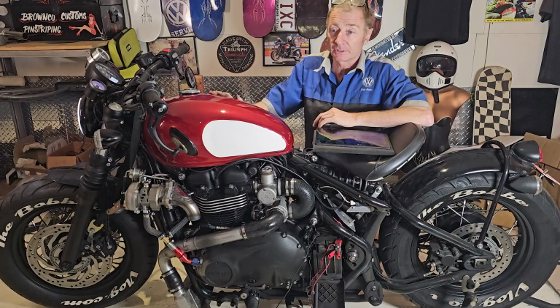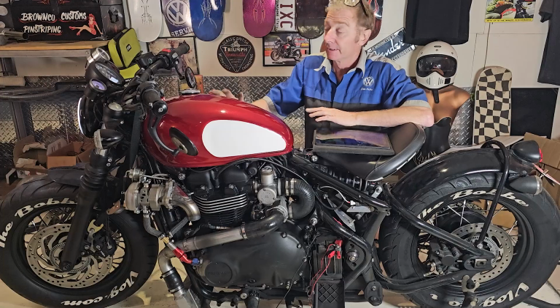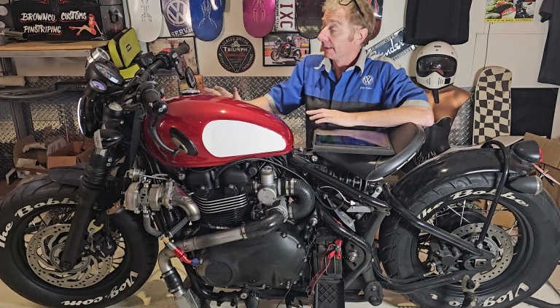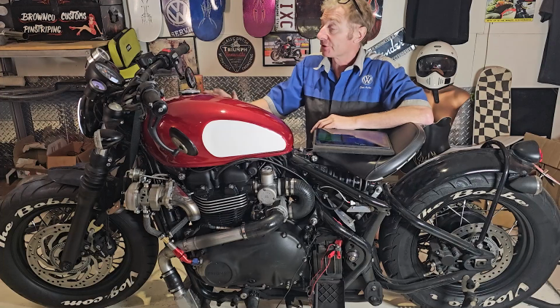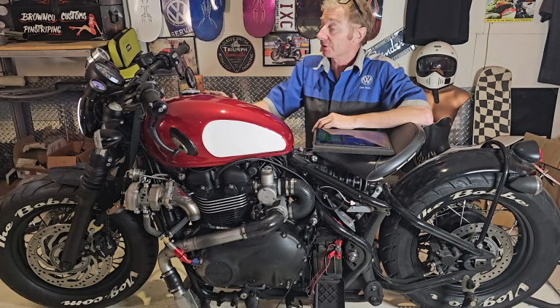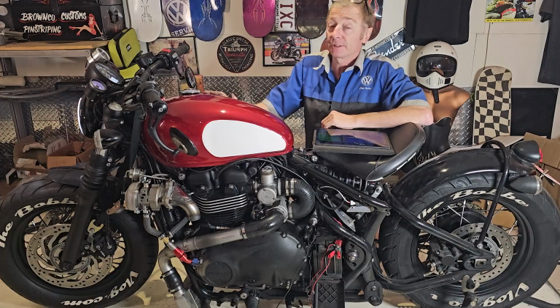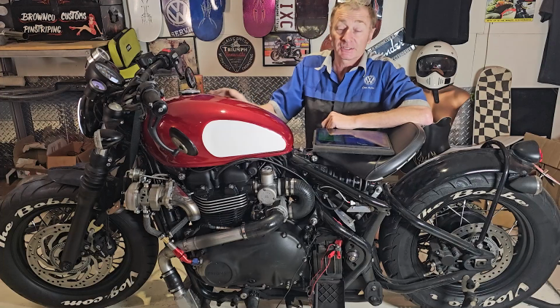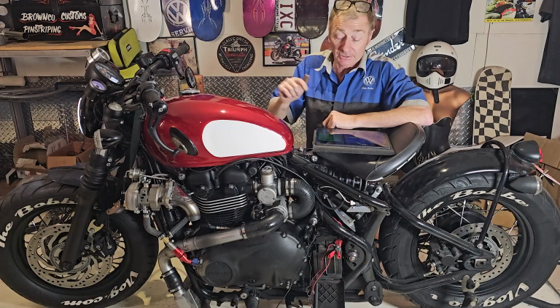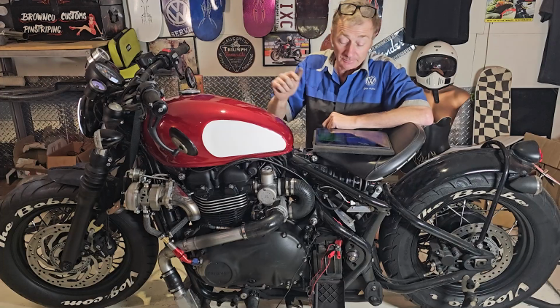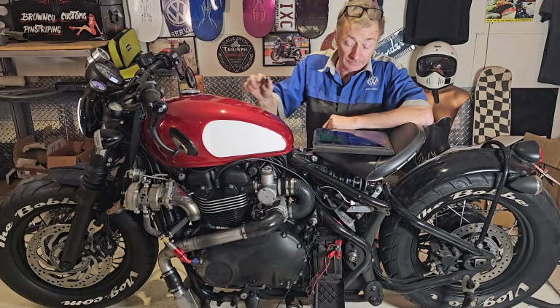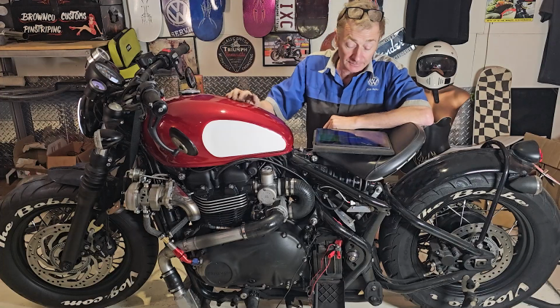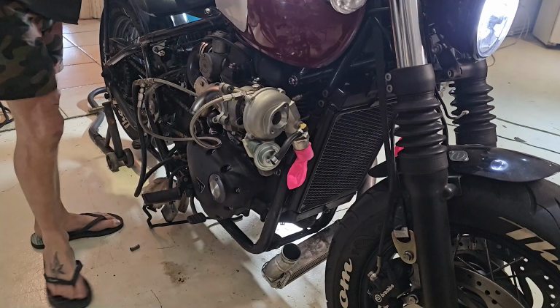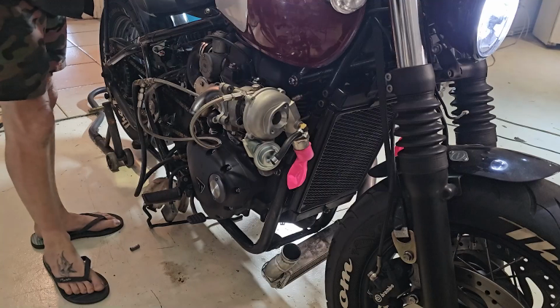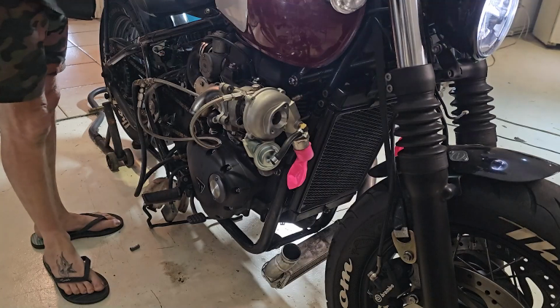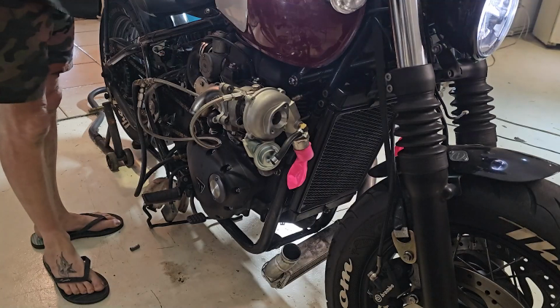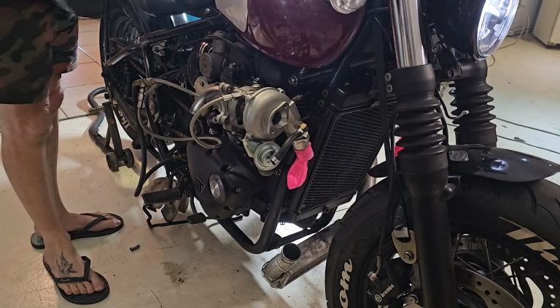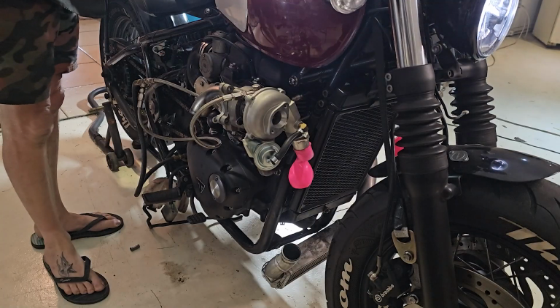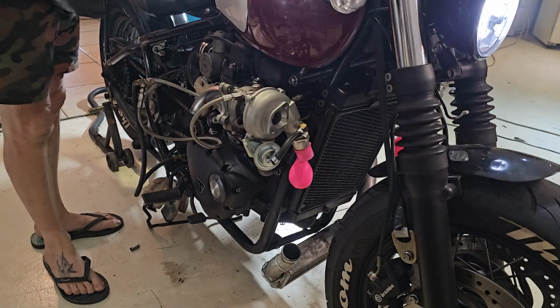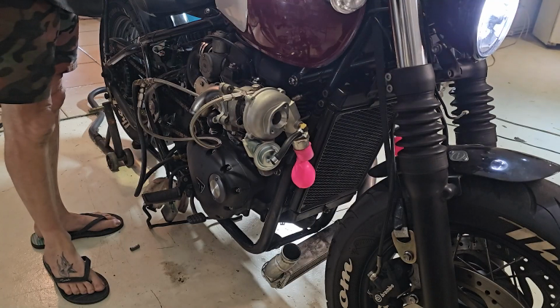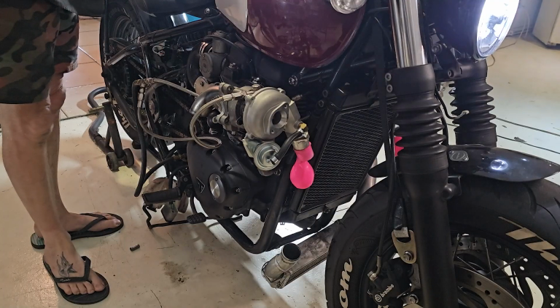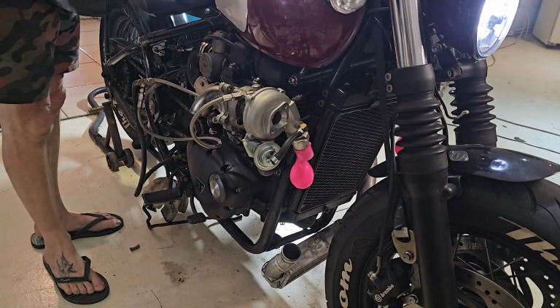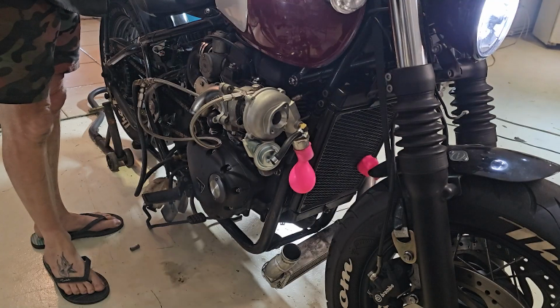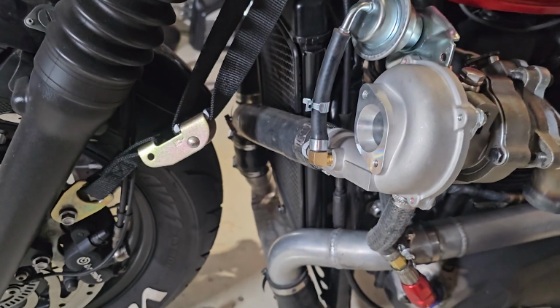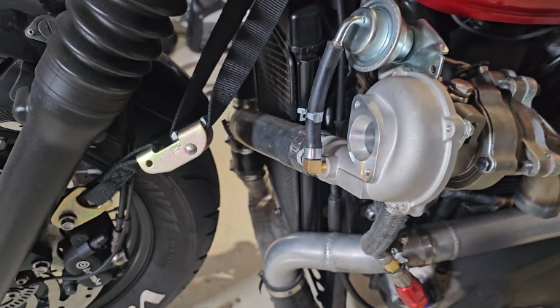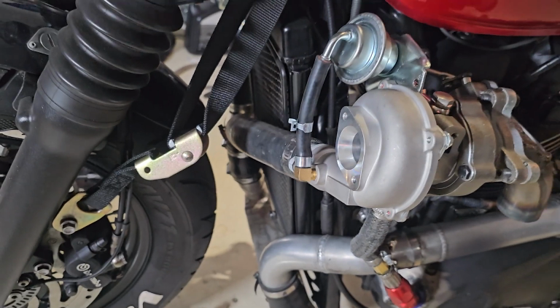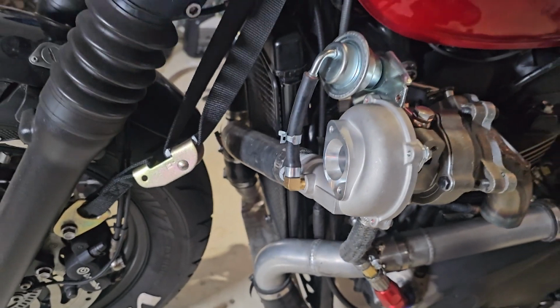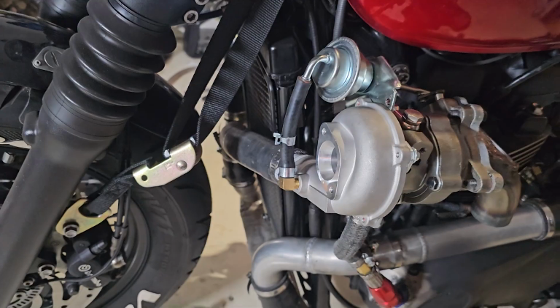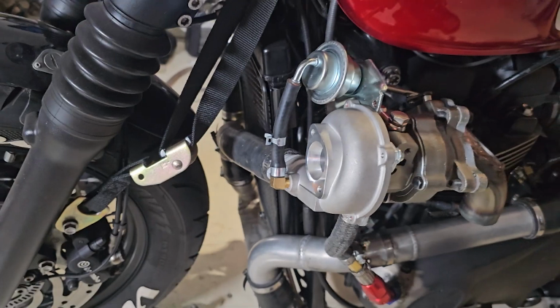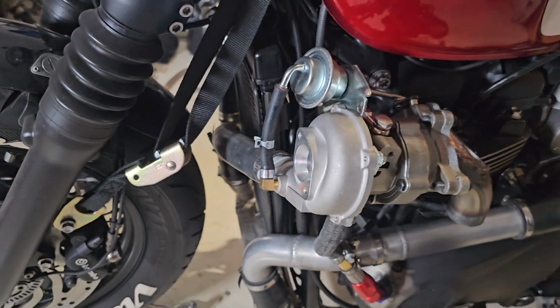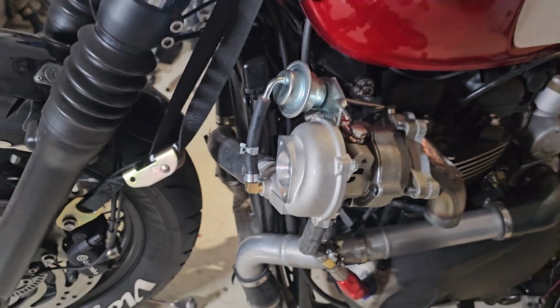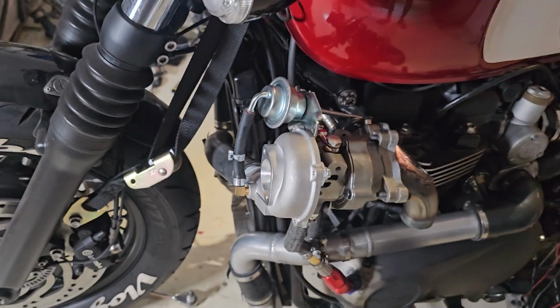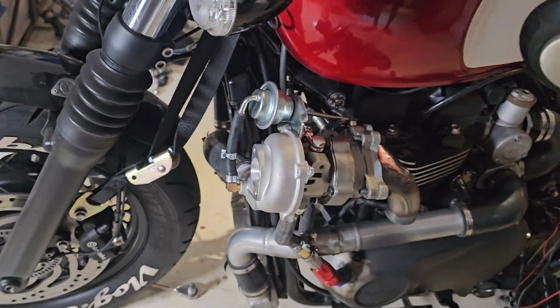It's ready to start it out with the boost pipes on.